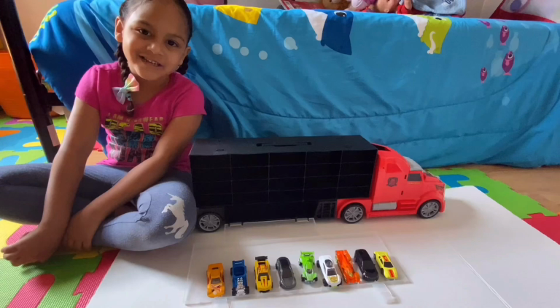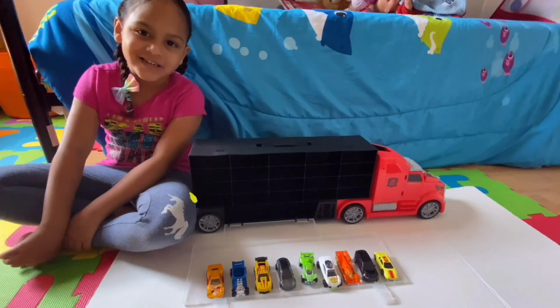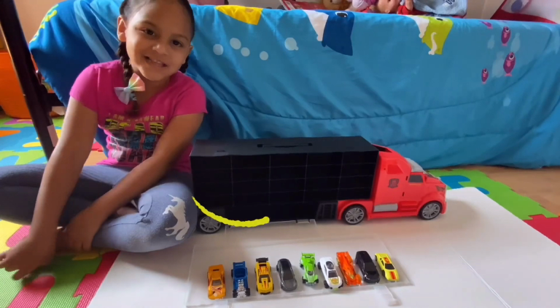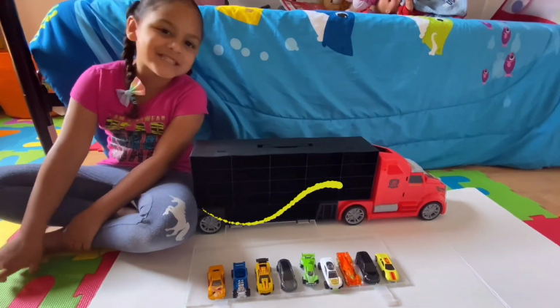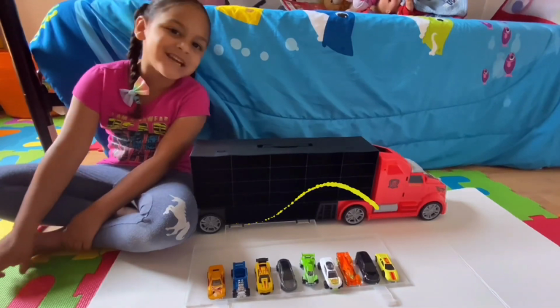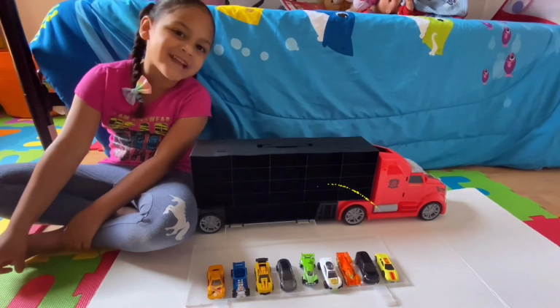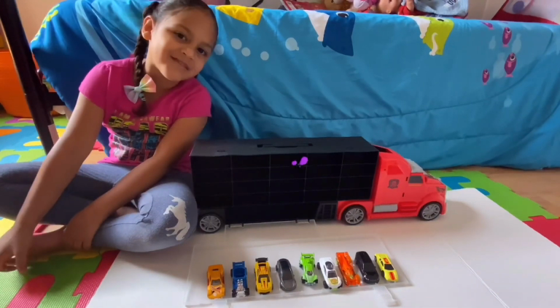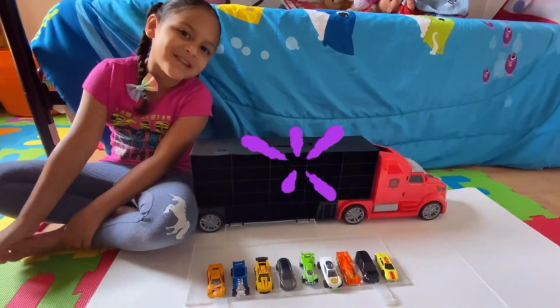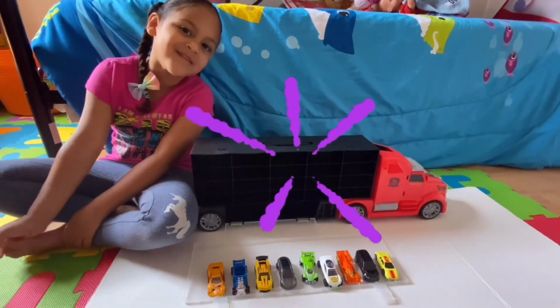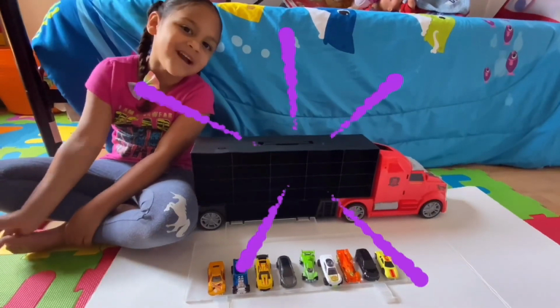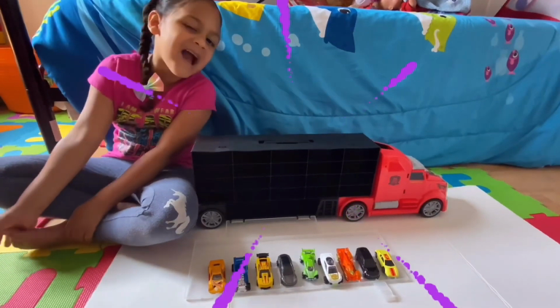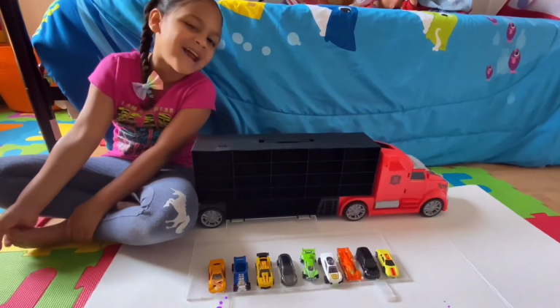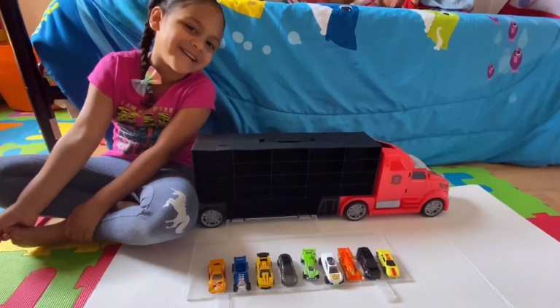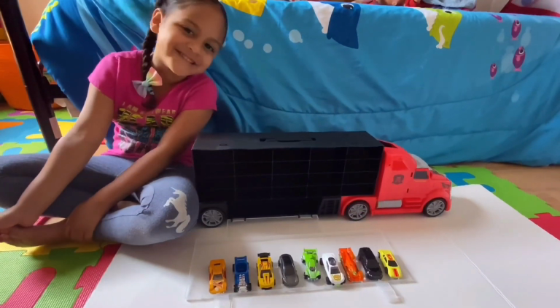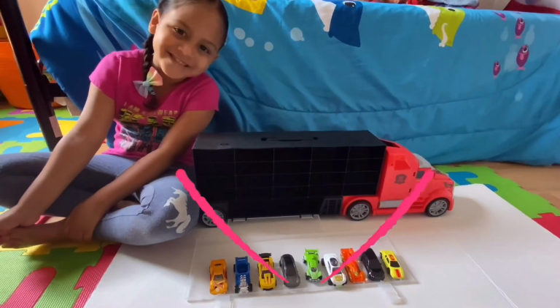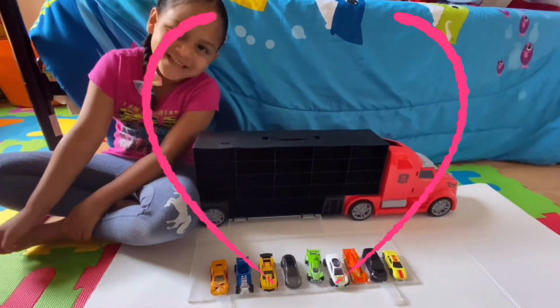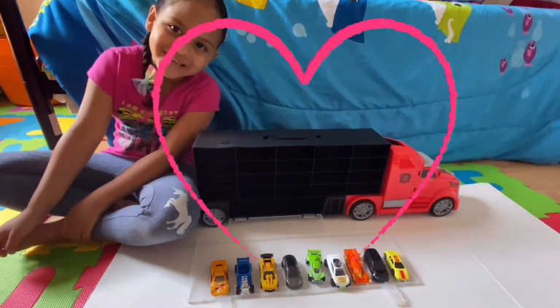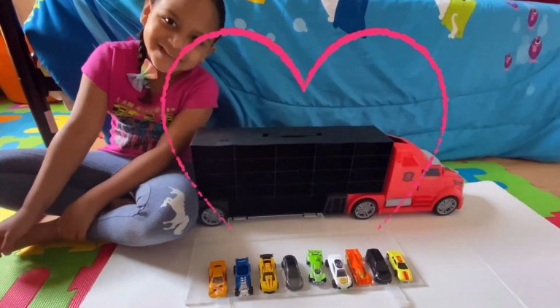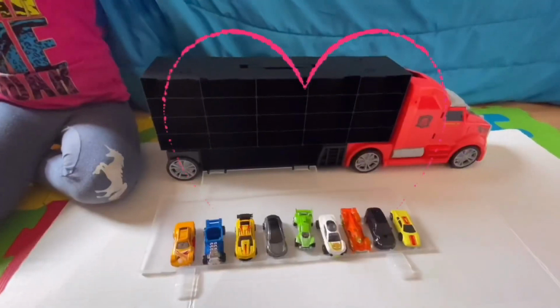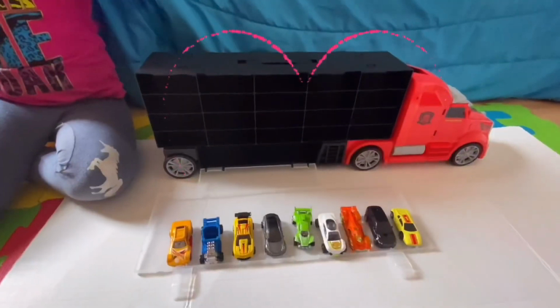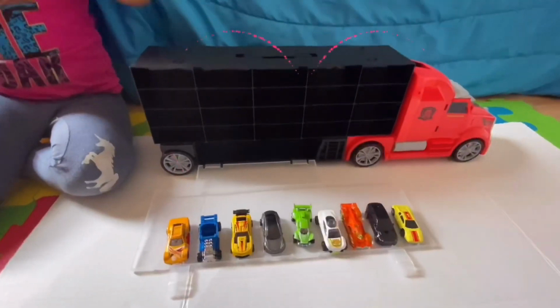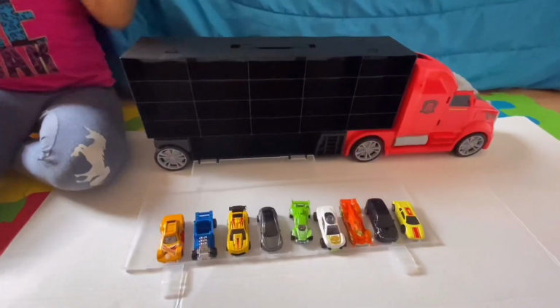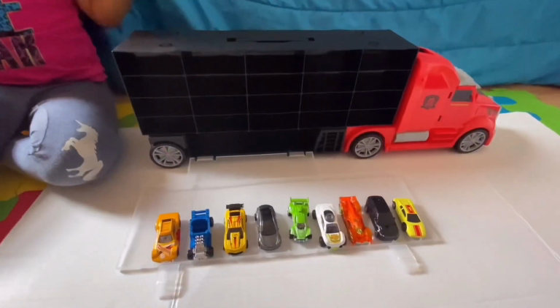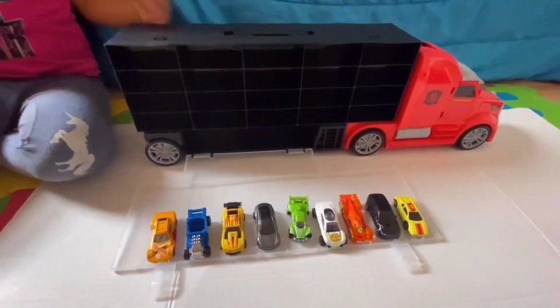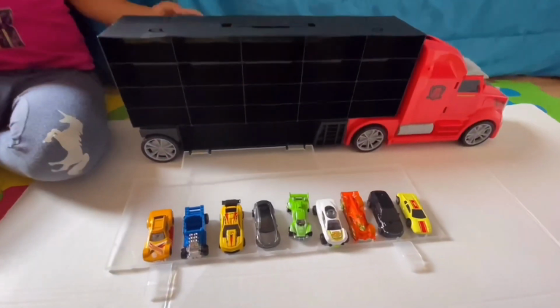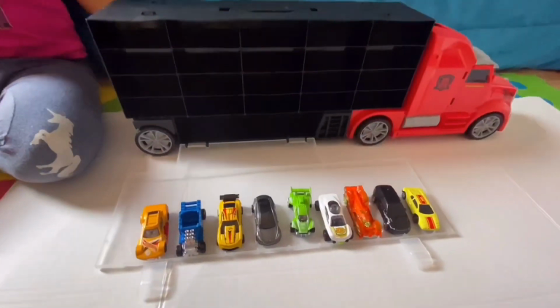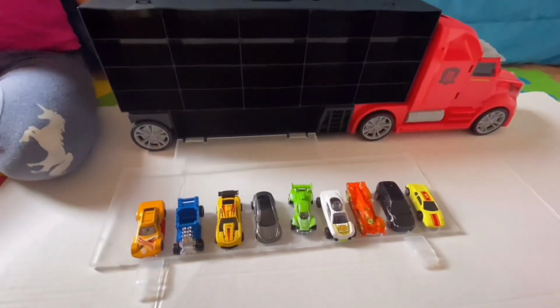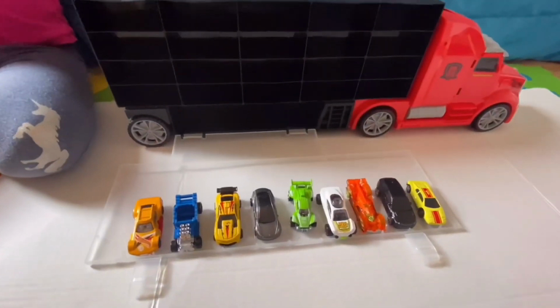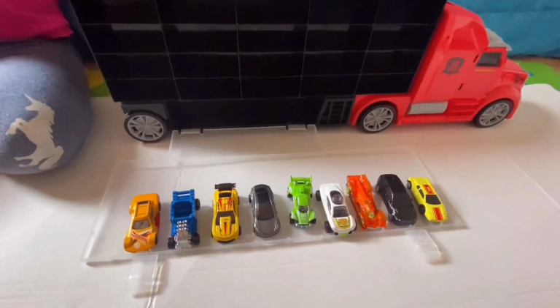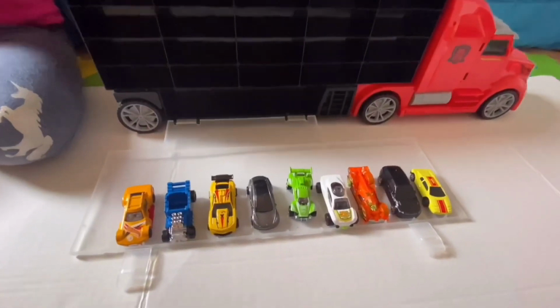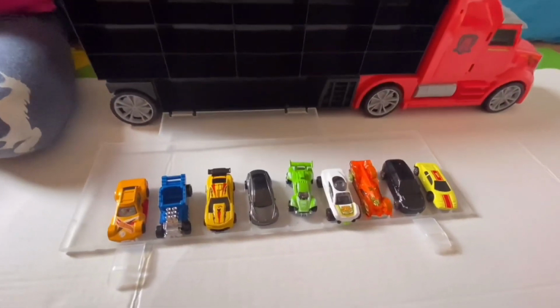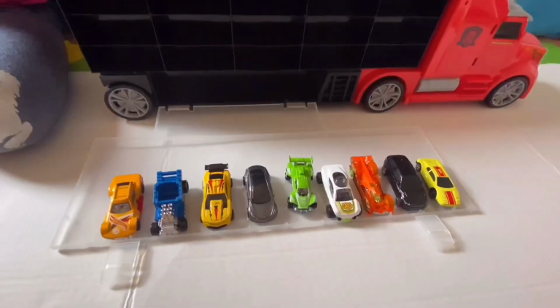Let's learn counting with cards! Let's learn how to count with cars!